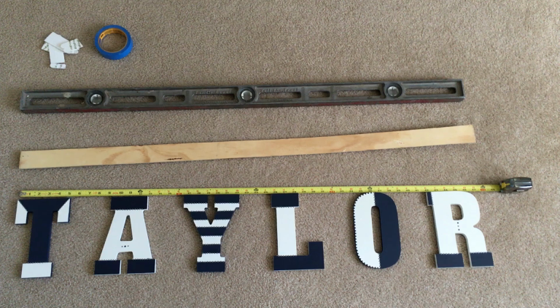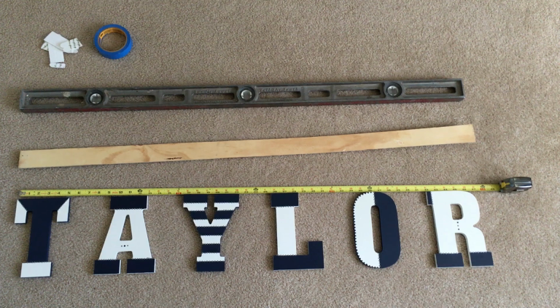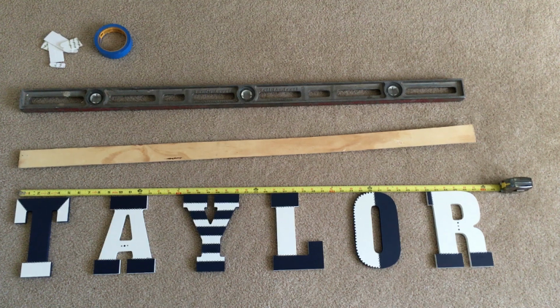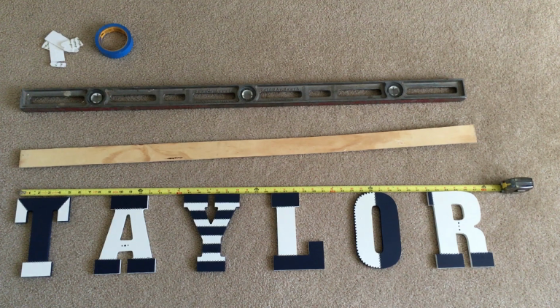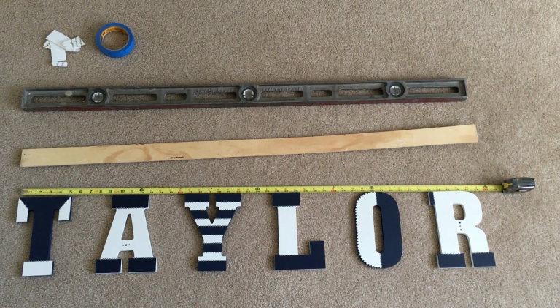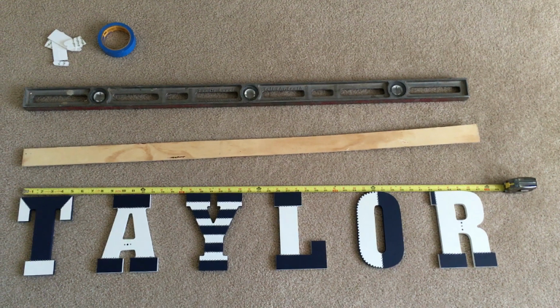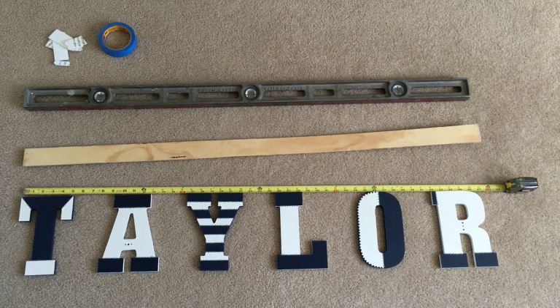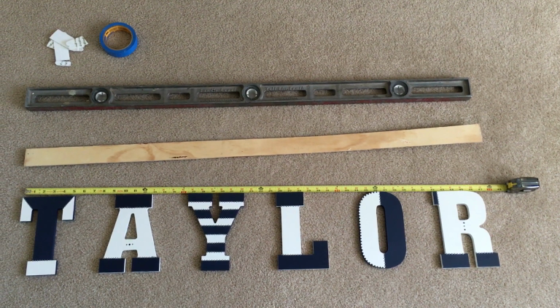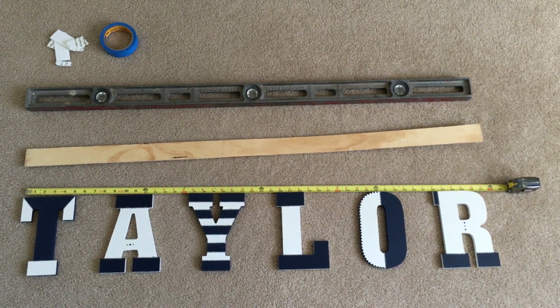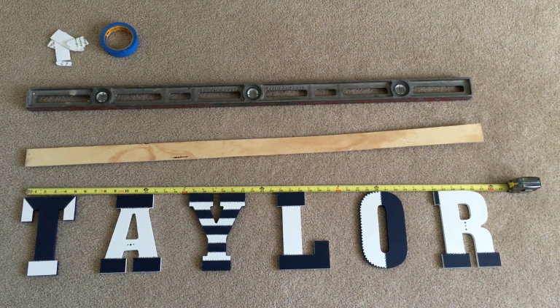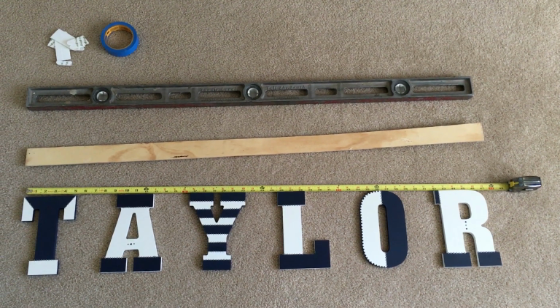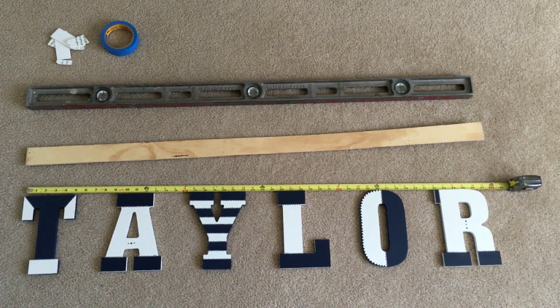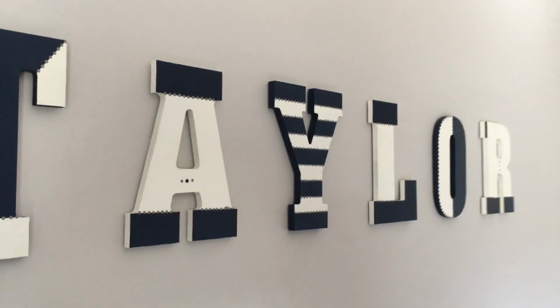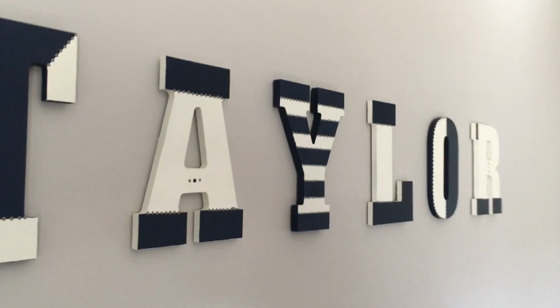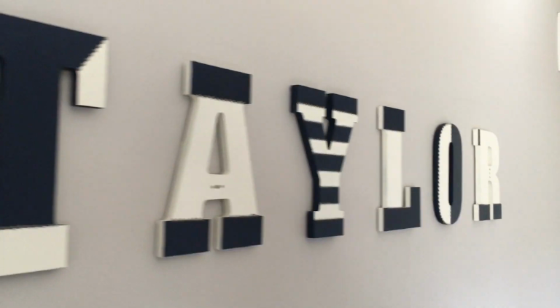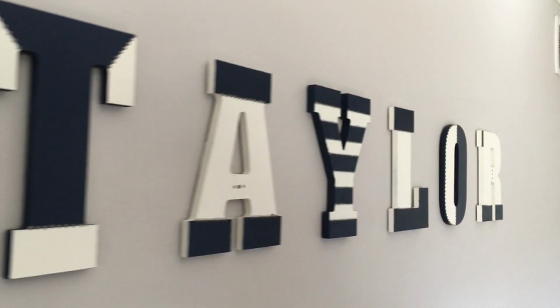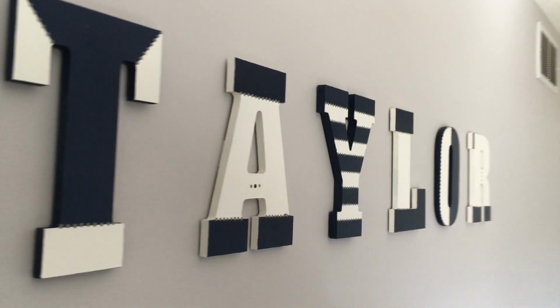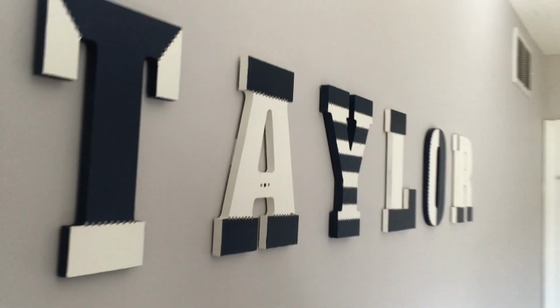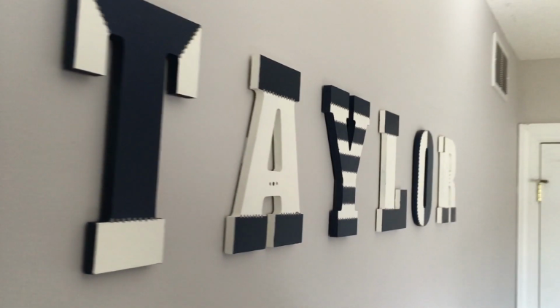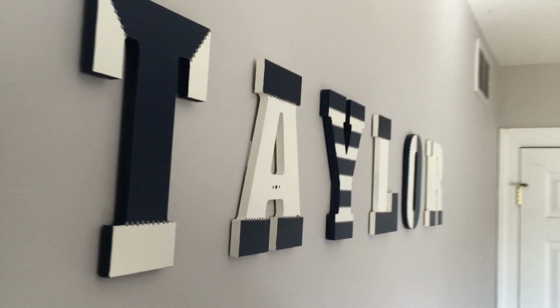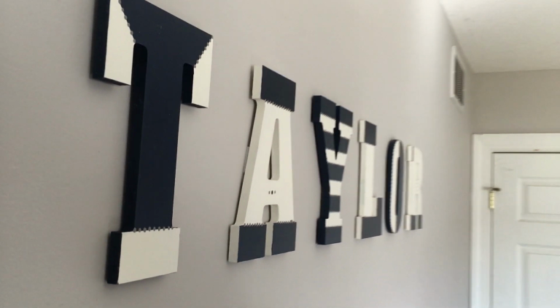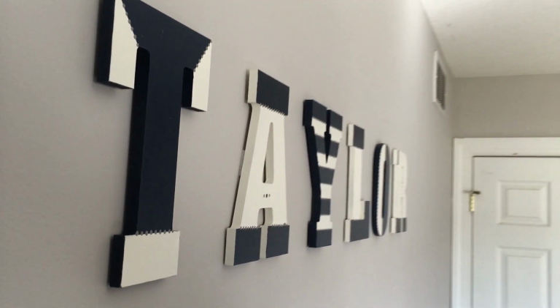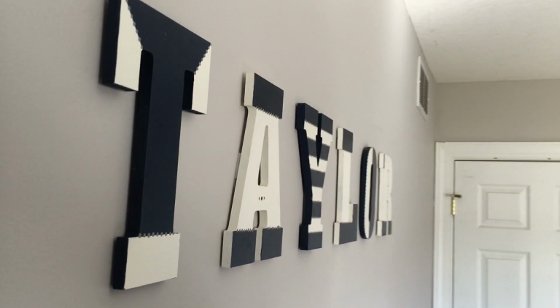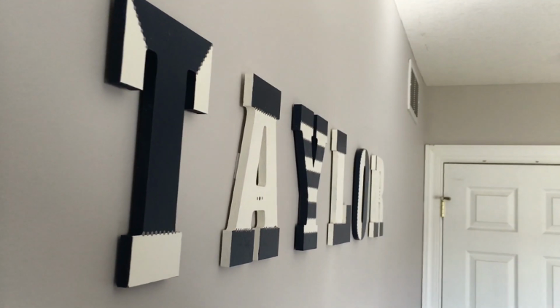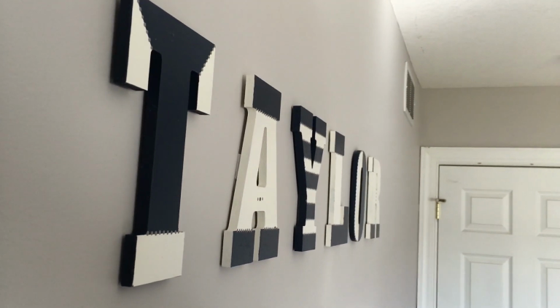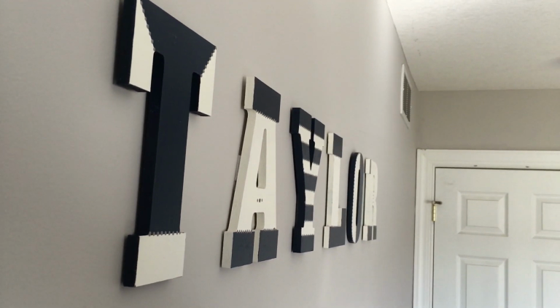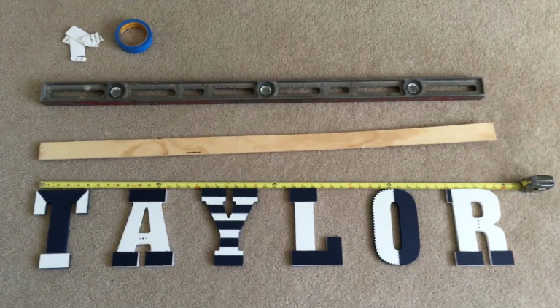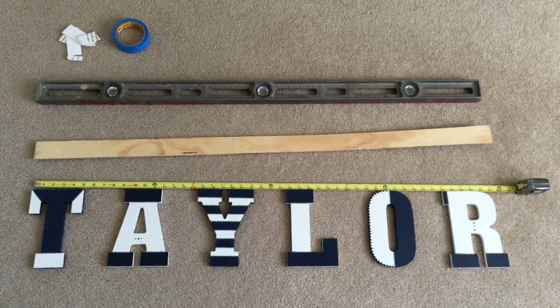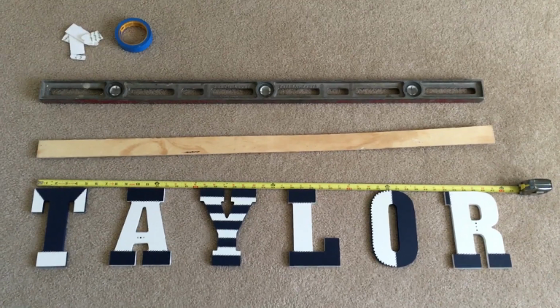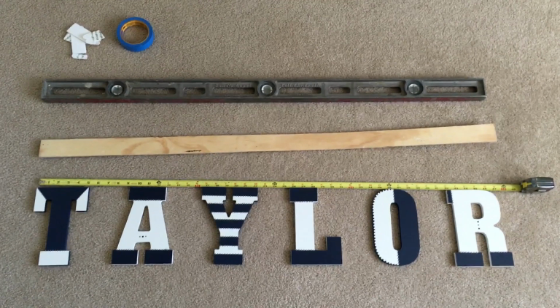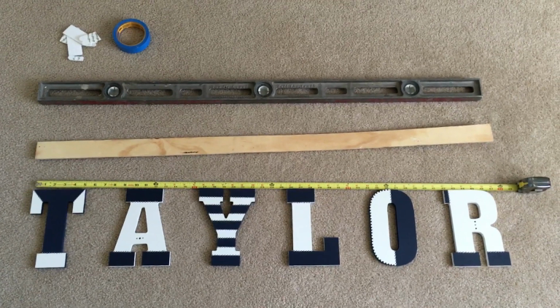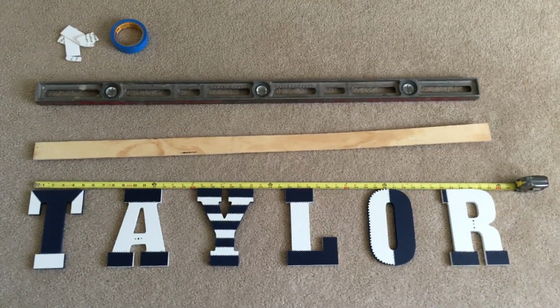Welcome back to 6th Gear House. So you want to hang letters on a wall? I'll show you the easy way.